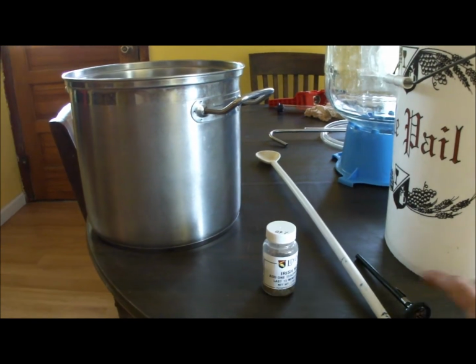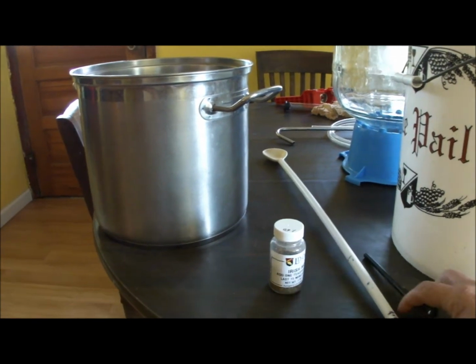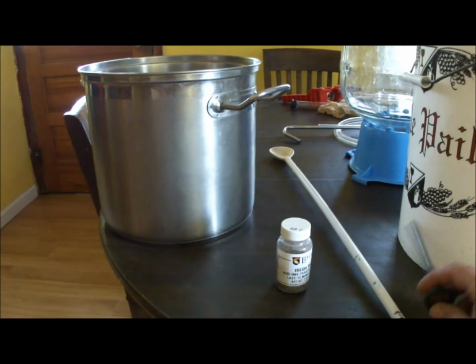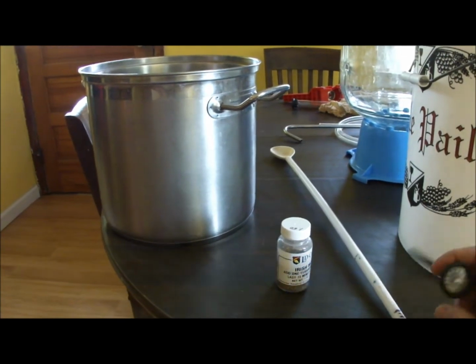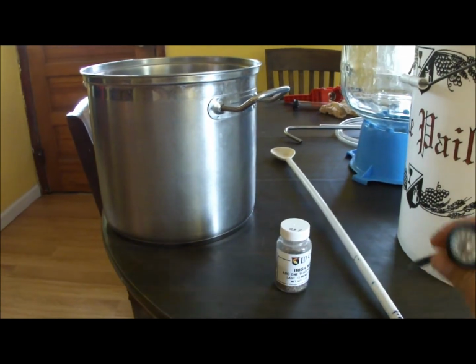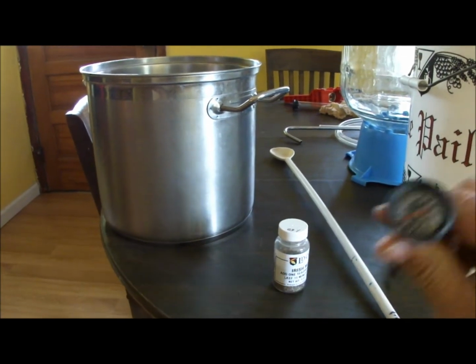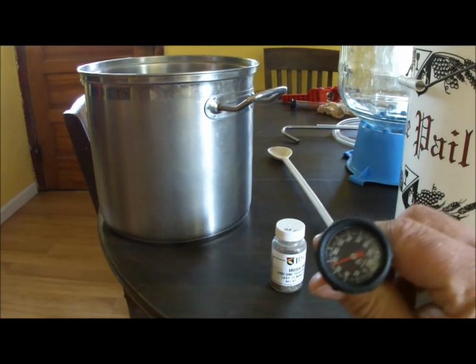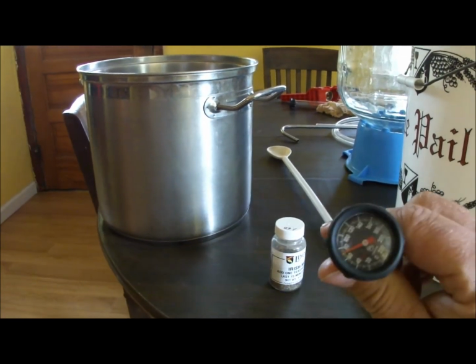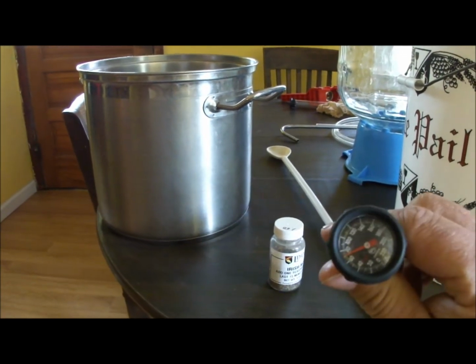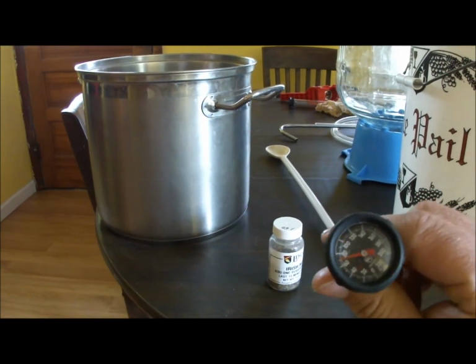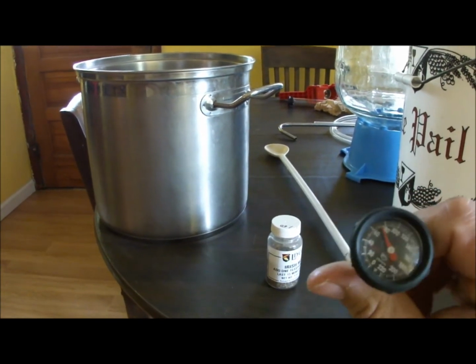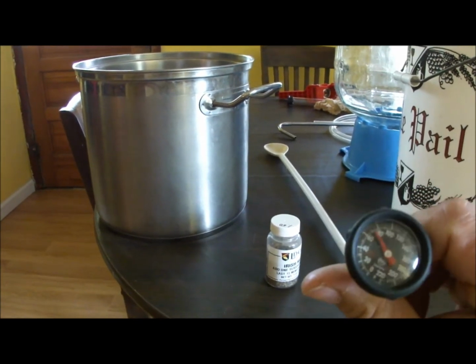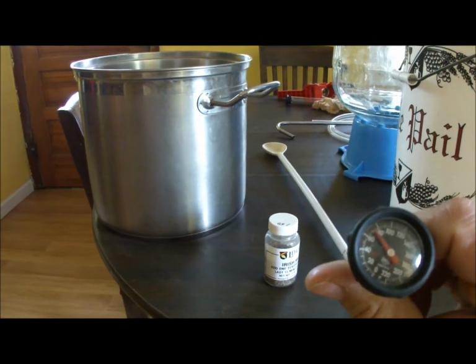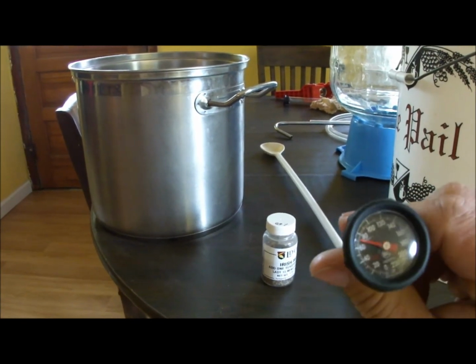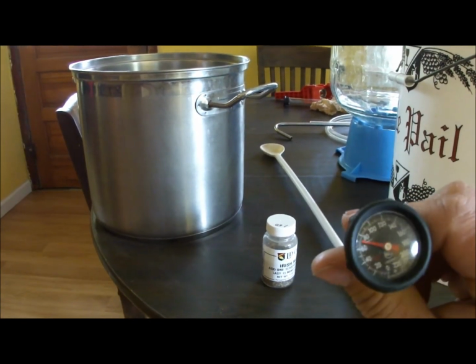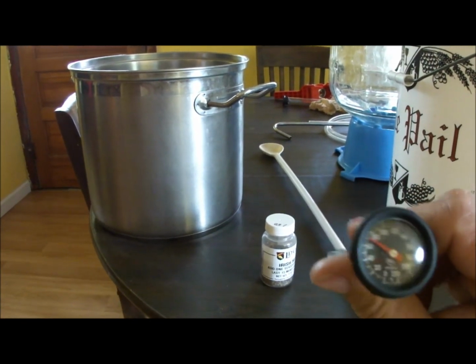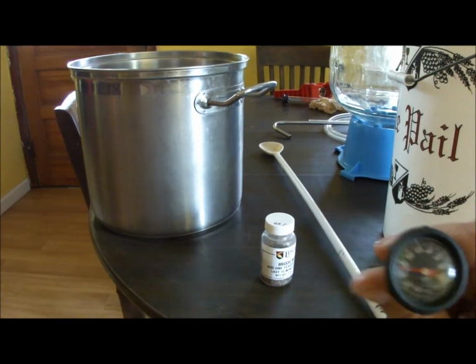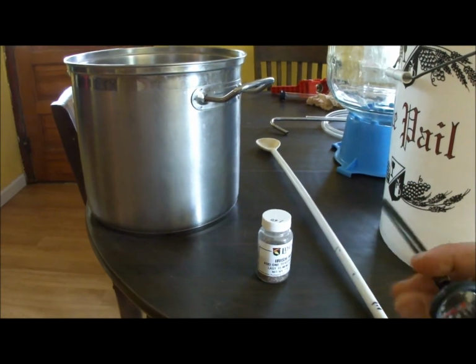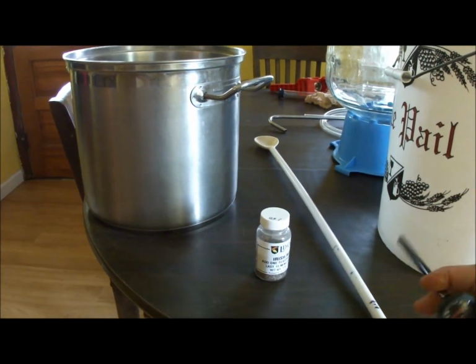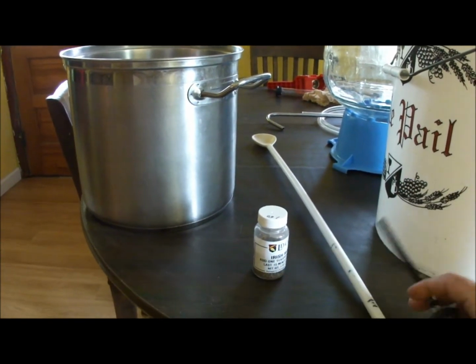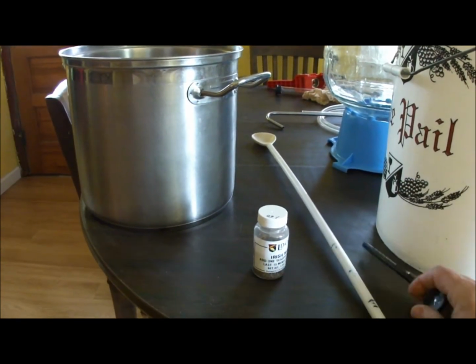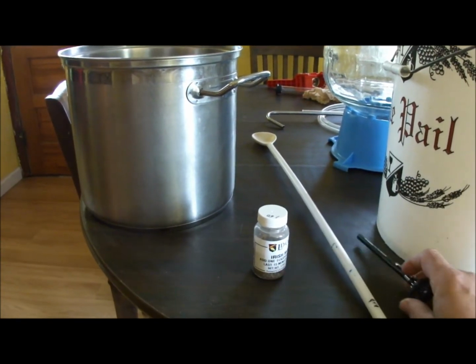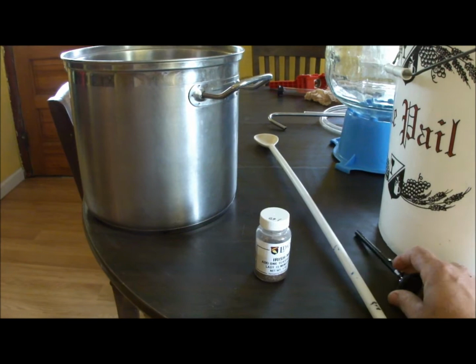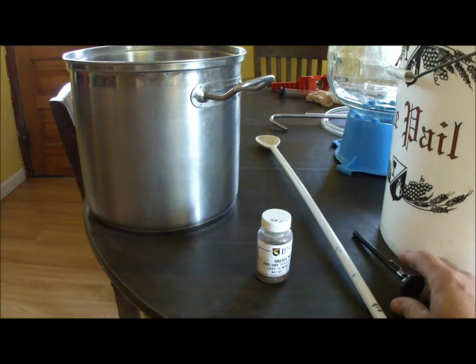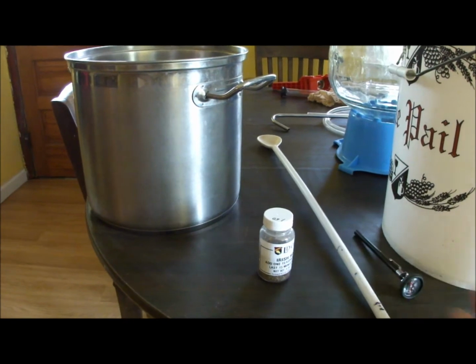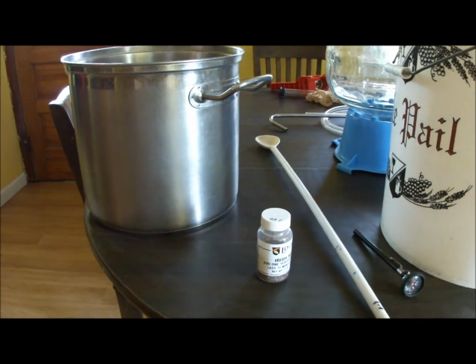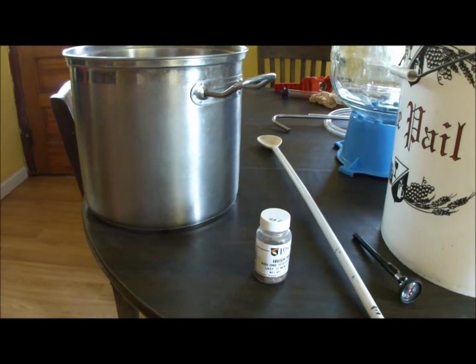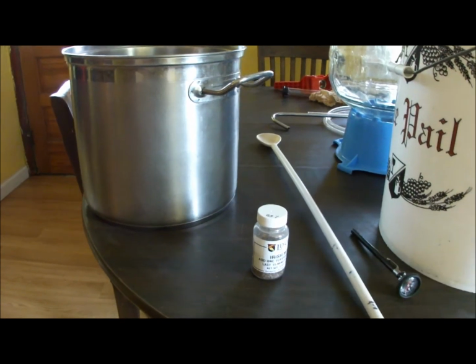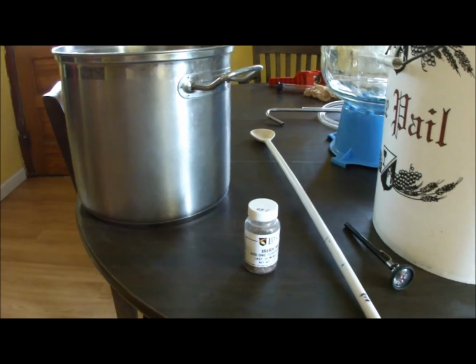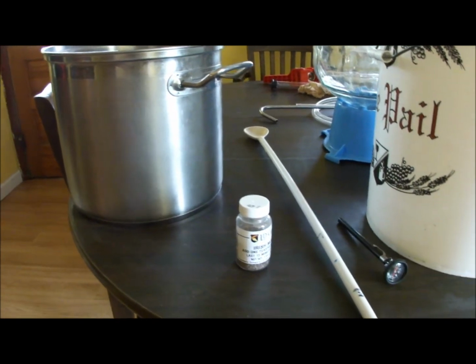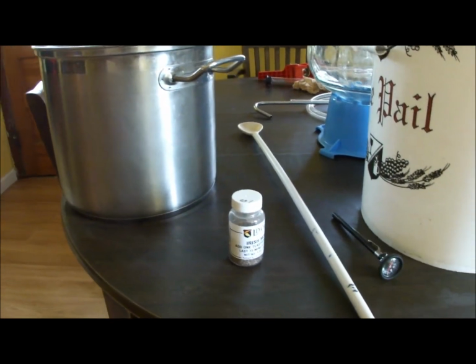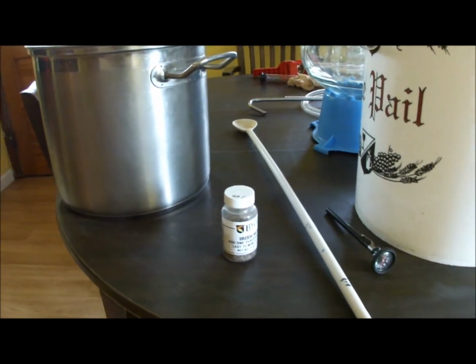You're going to need a good thermometer. Any meat thermometer that's well calibrated will do just fine — you could use digital, whatever you want.